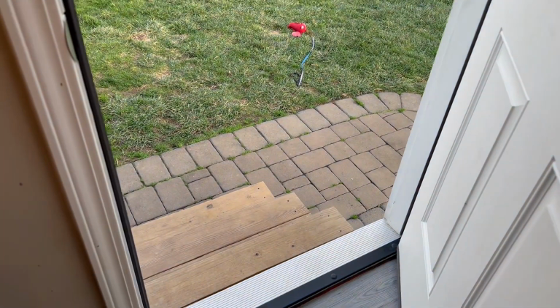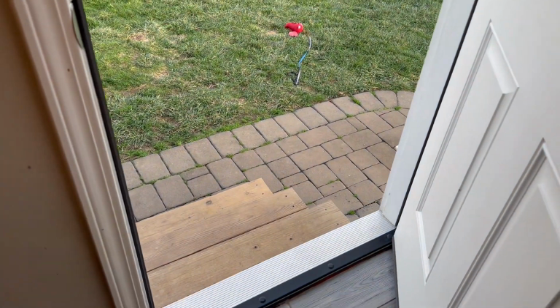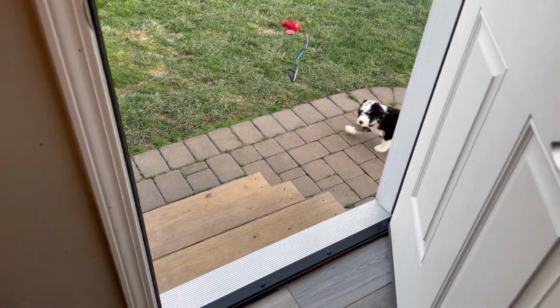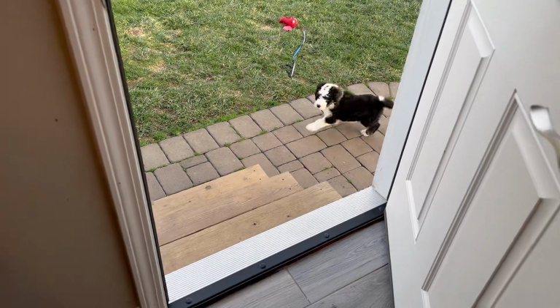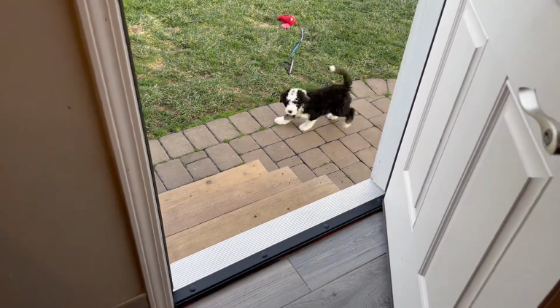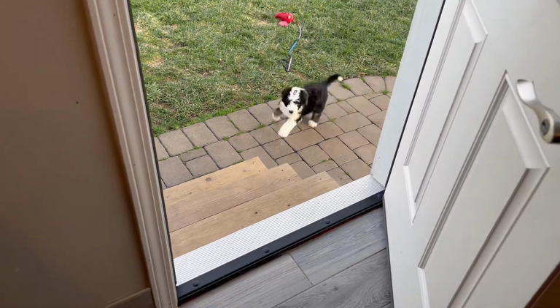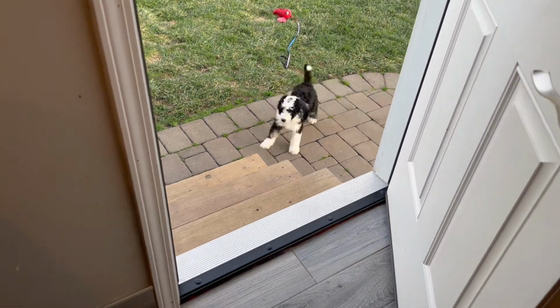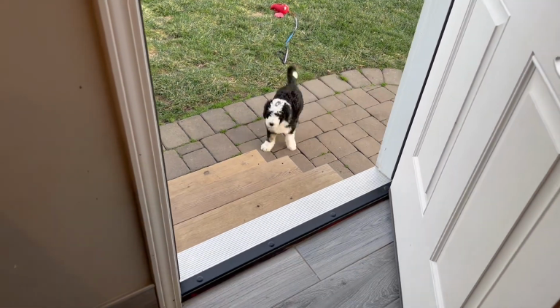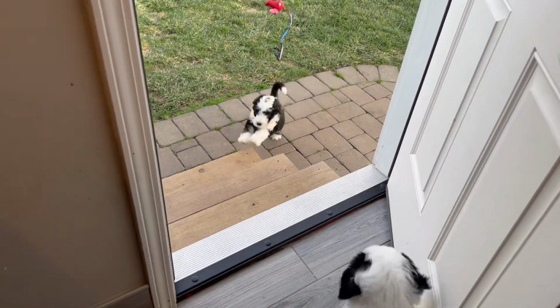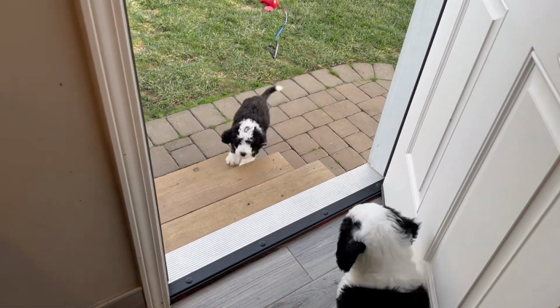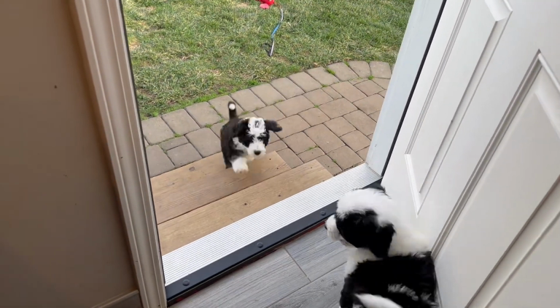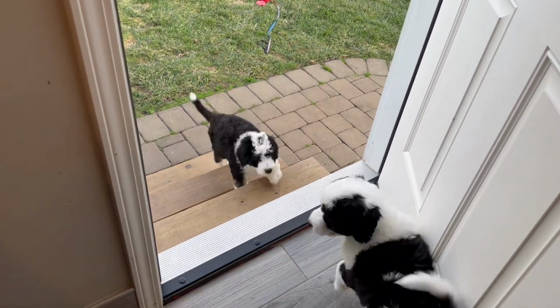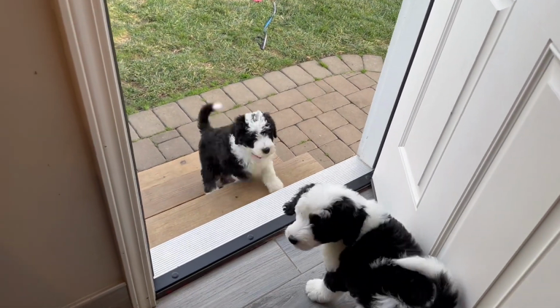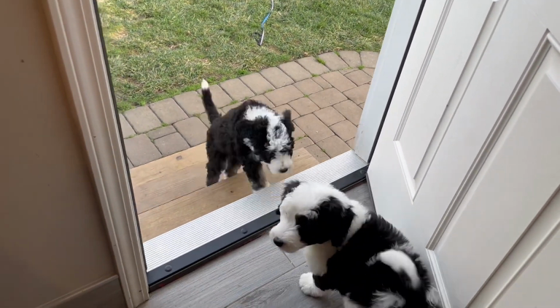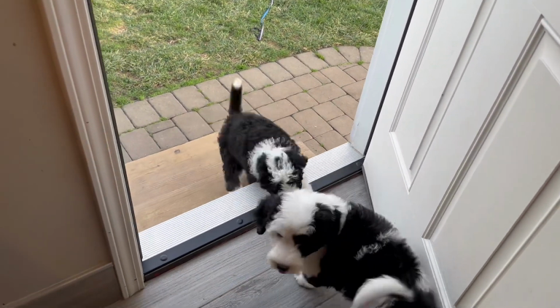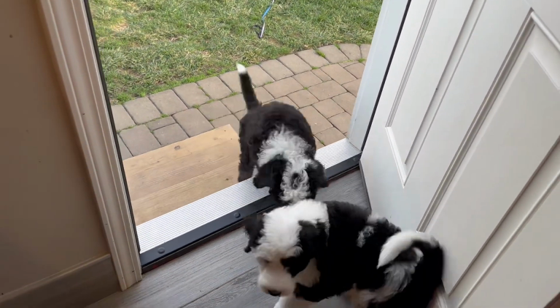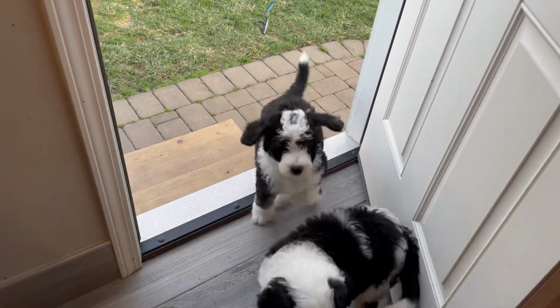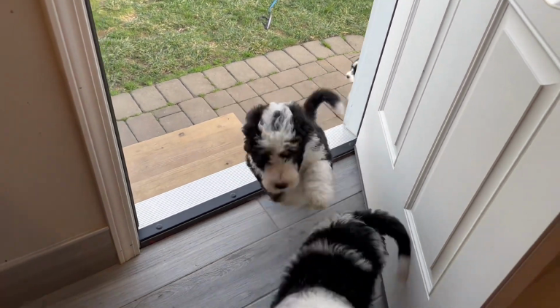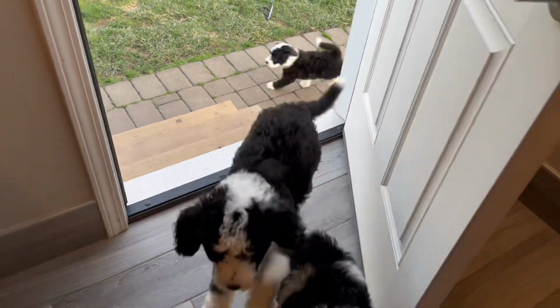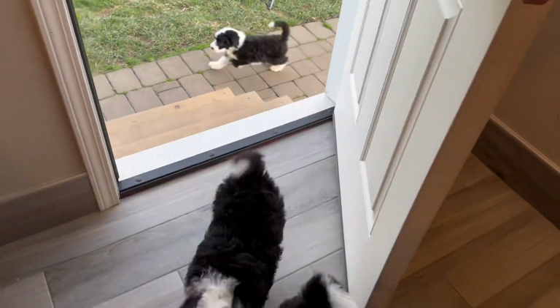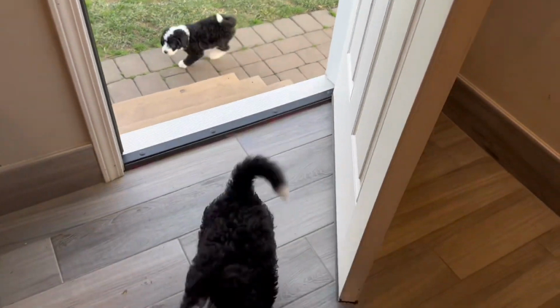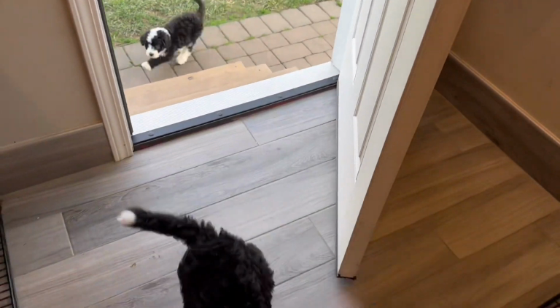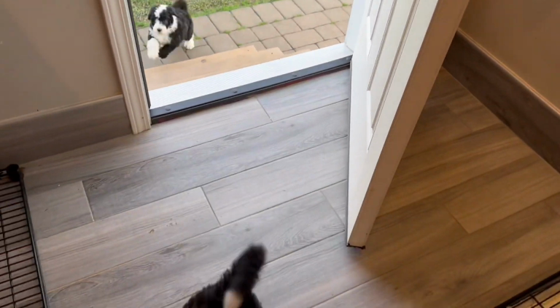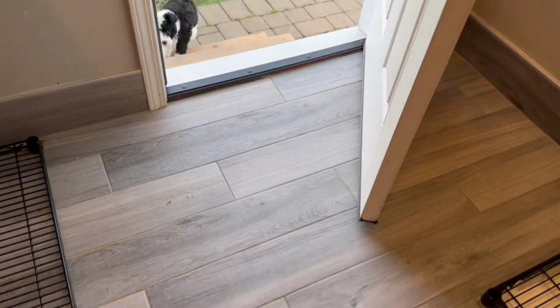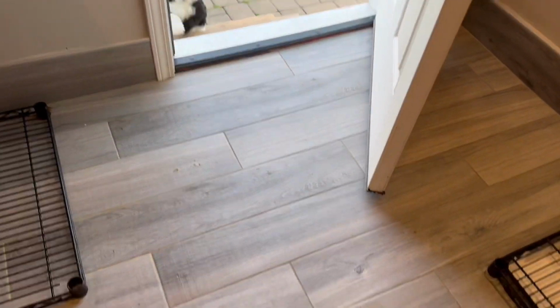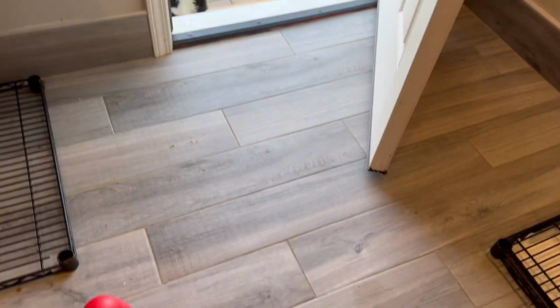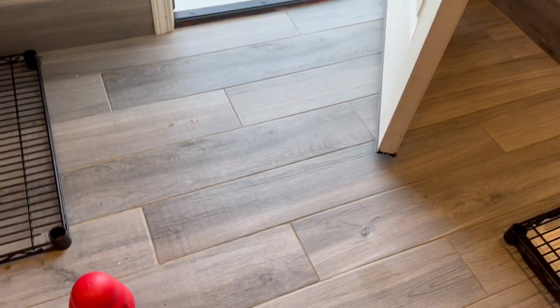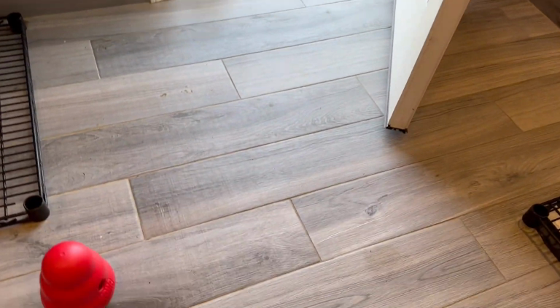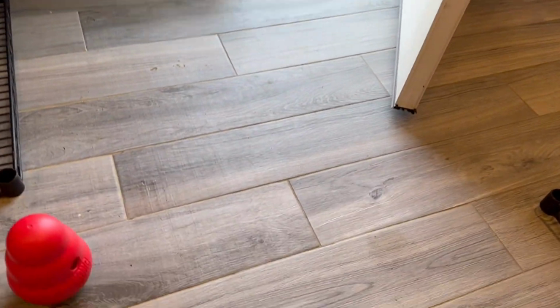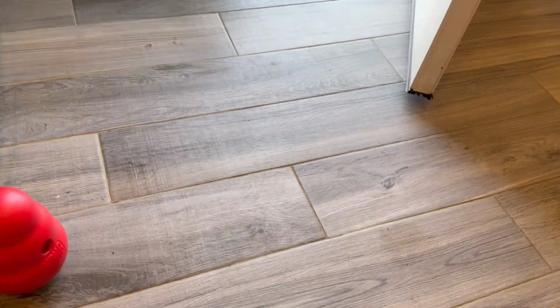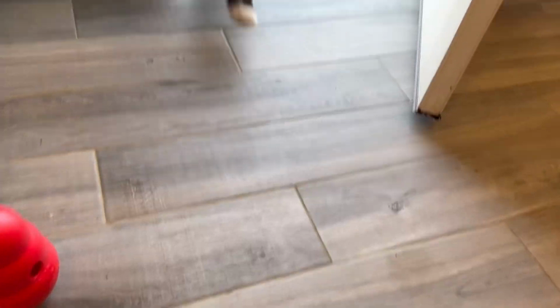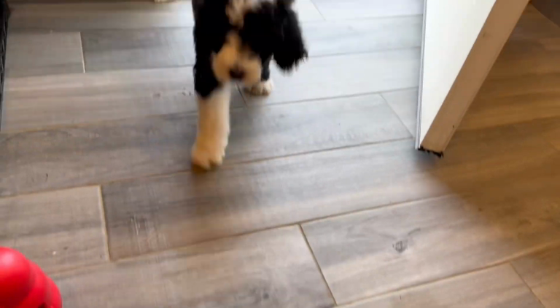Puppies, come! Puppies, come! Come, come, come!